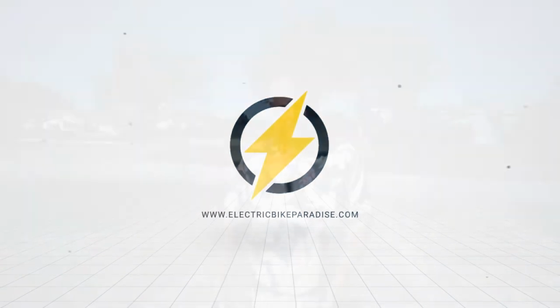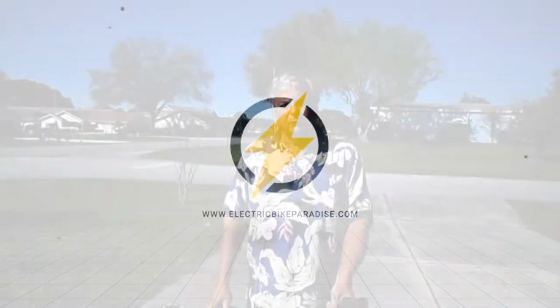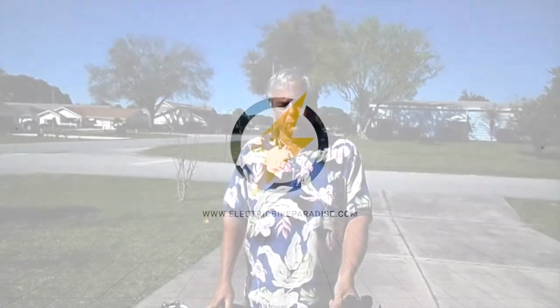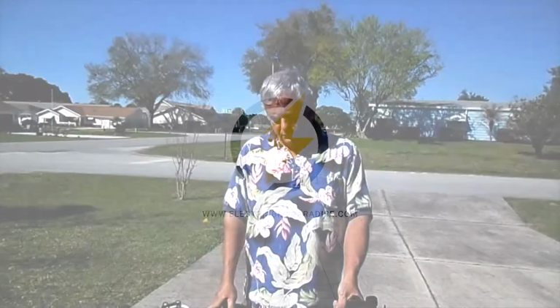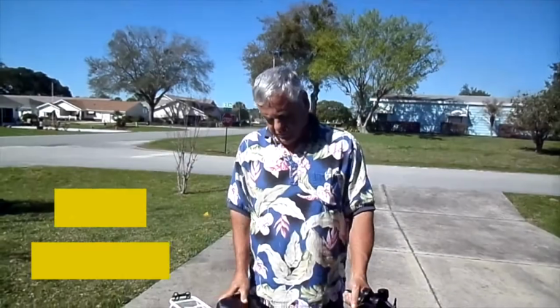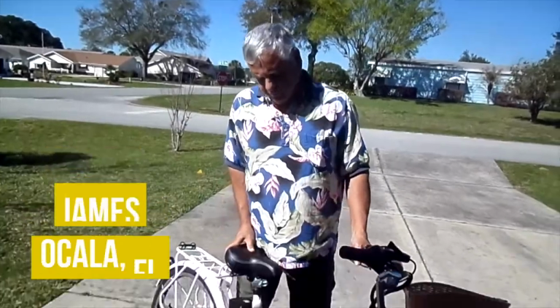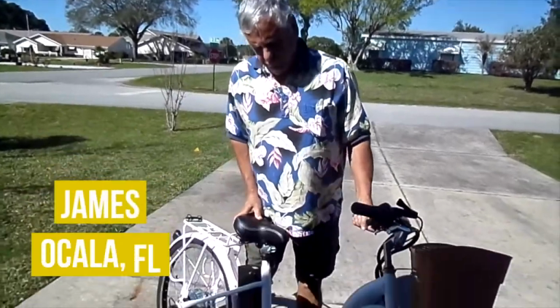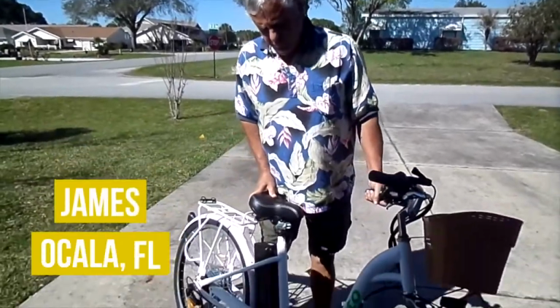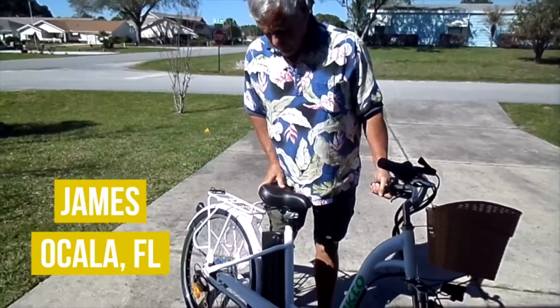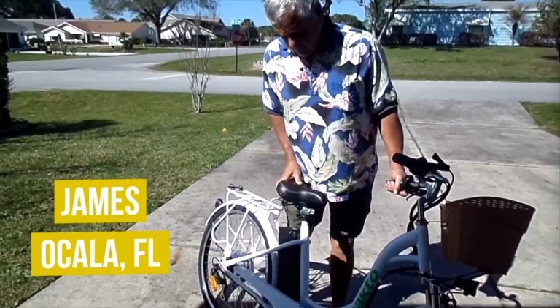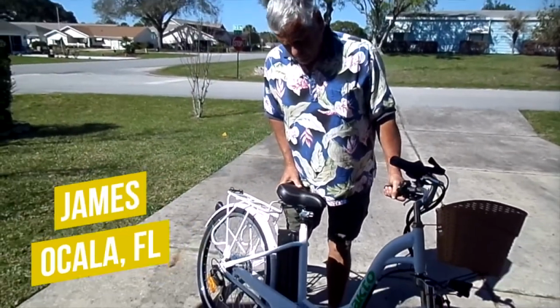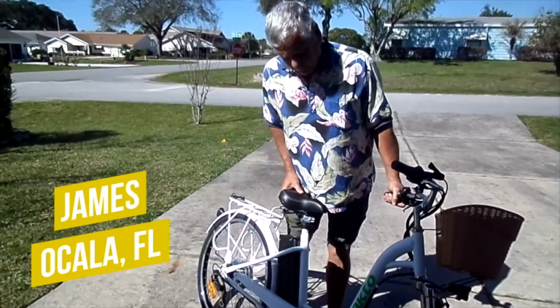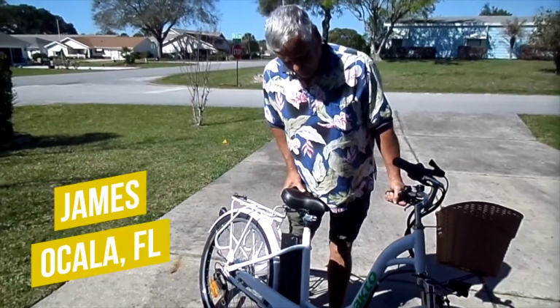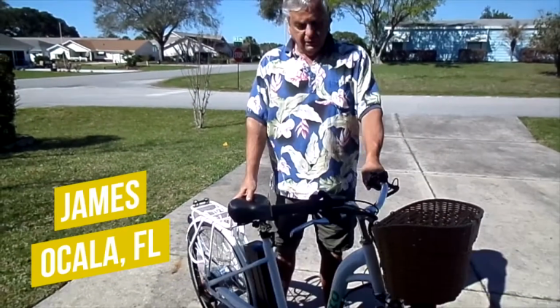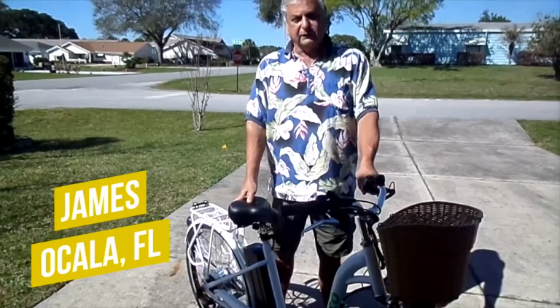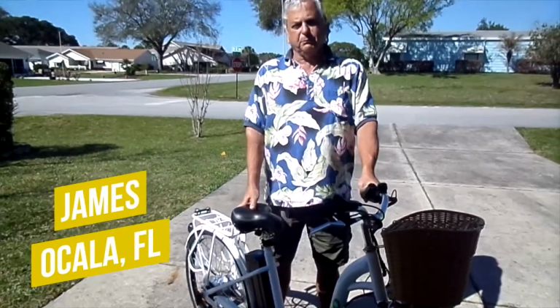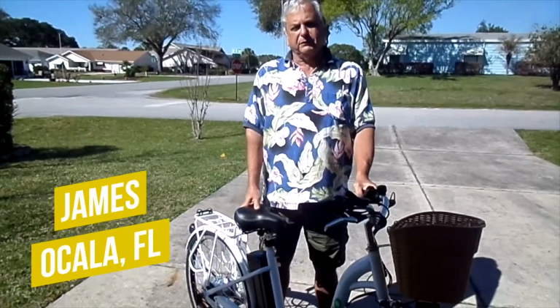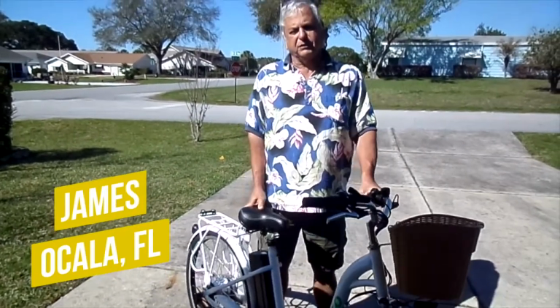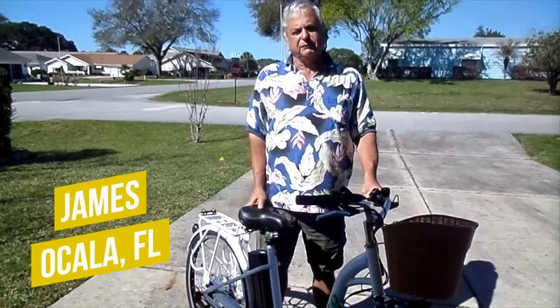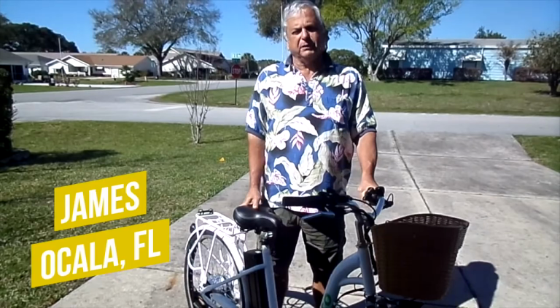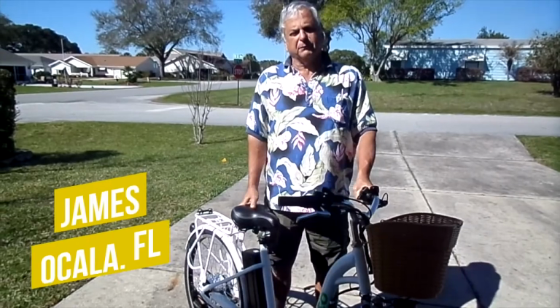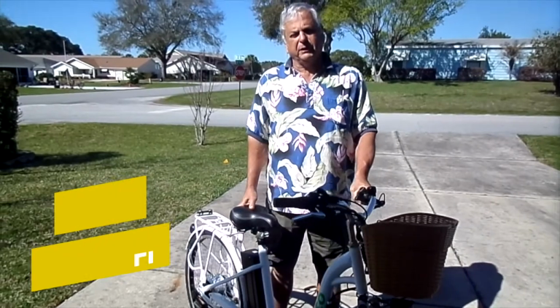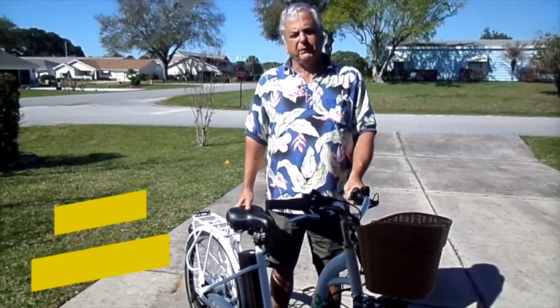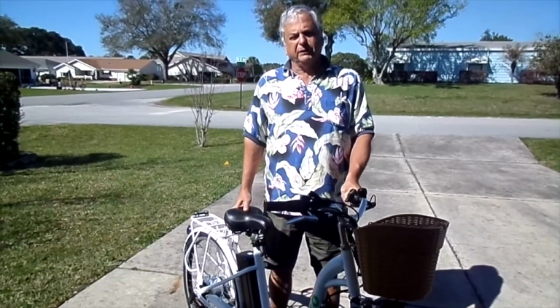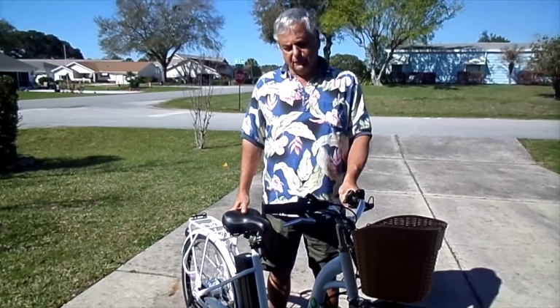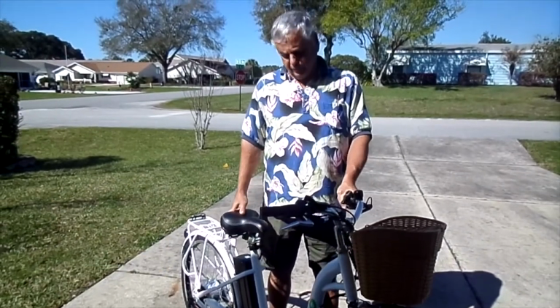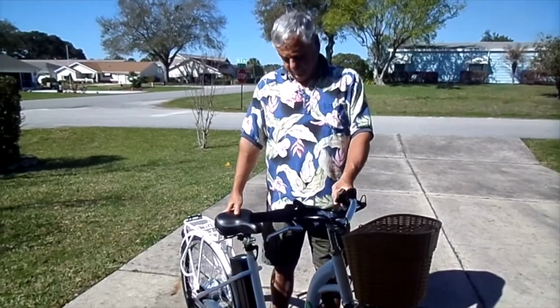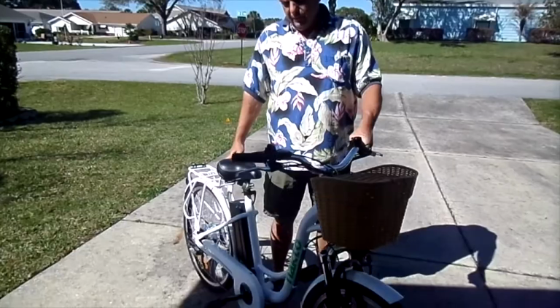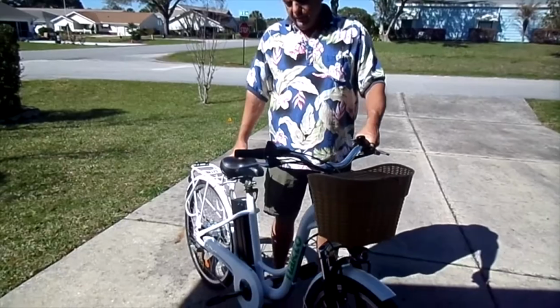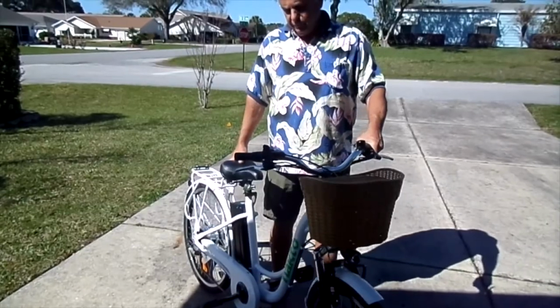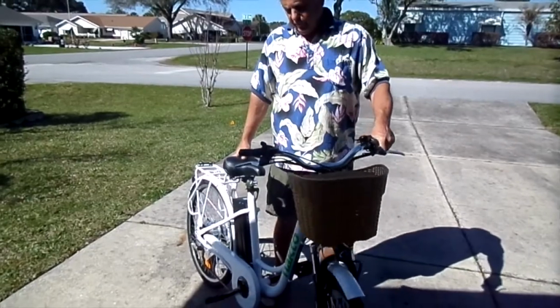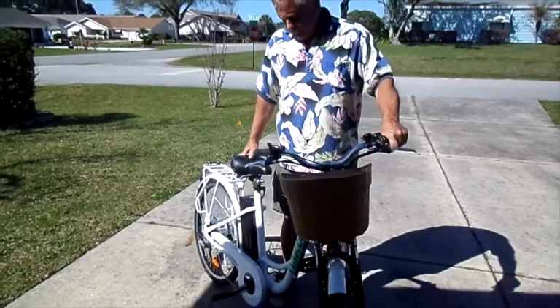Hello, this is my new Lakata Electric Bike, which I got from ElectricBikeParadise.com. And I really like it.